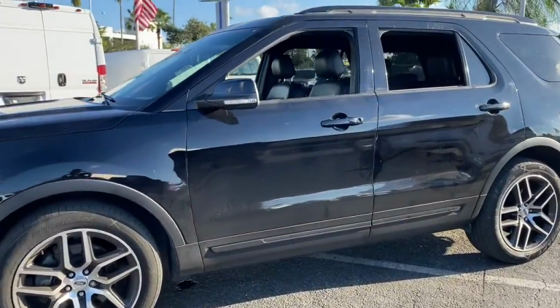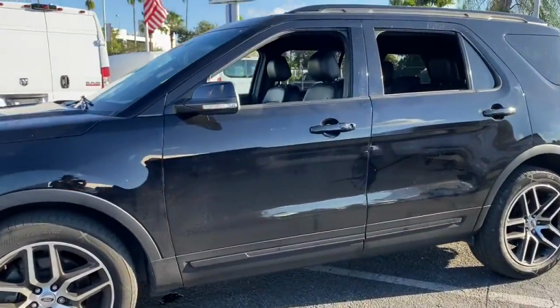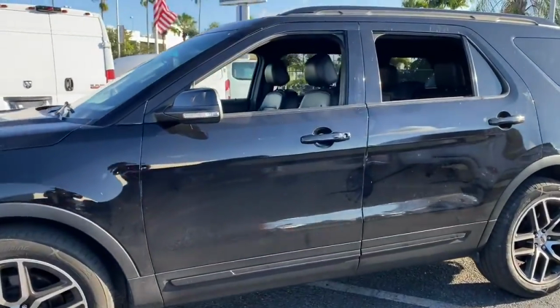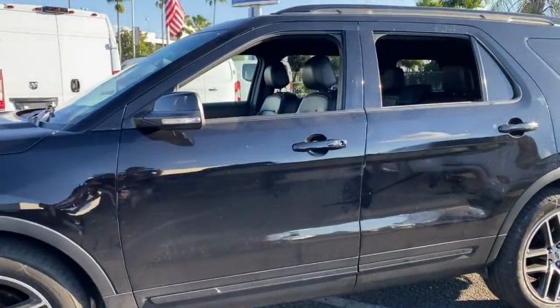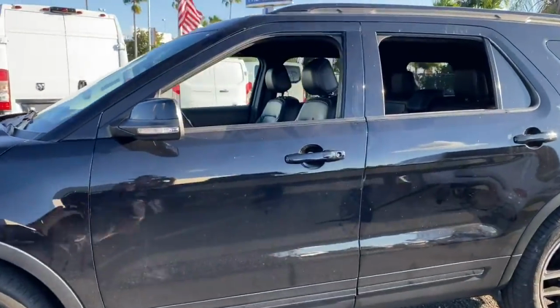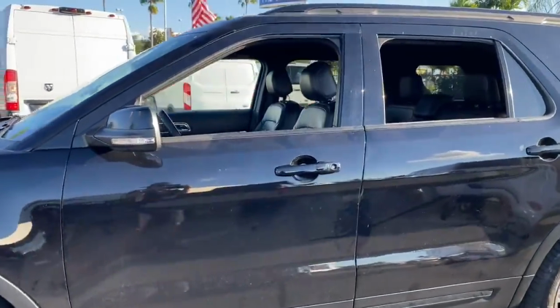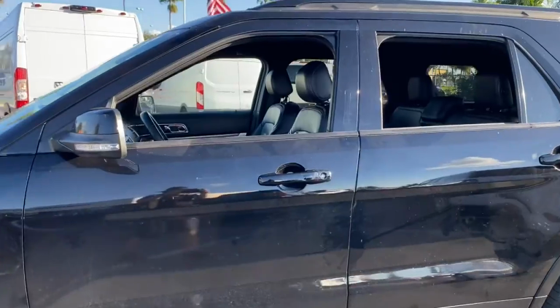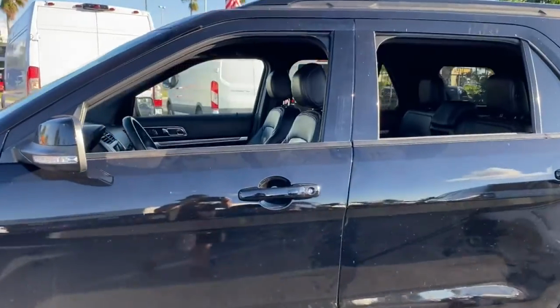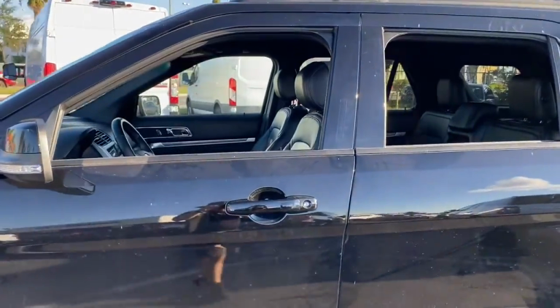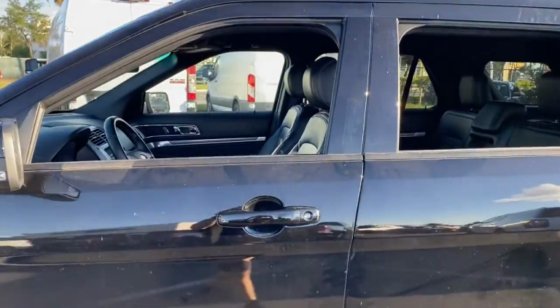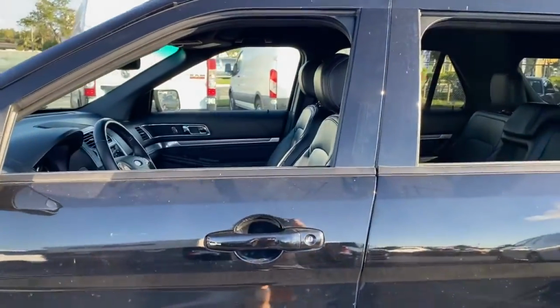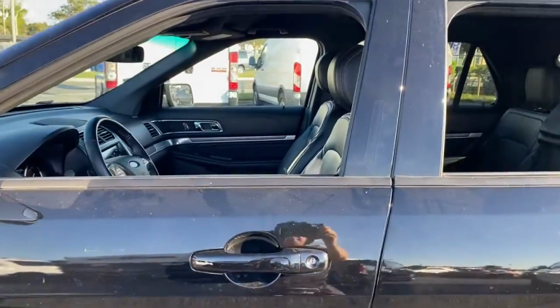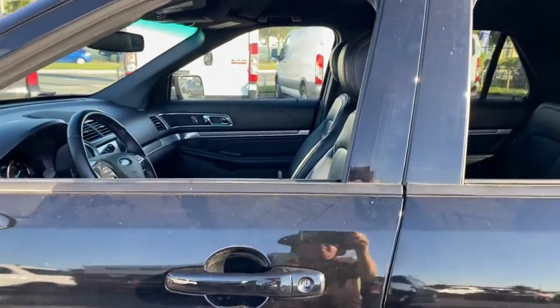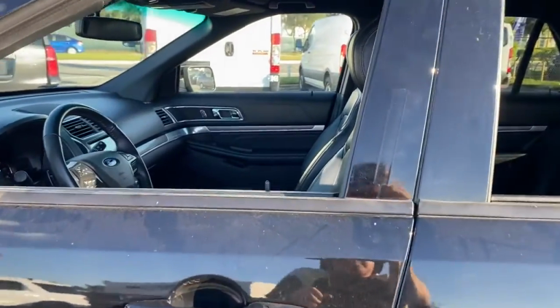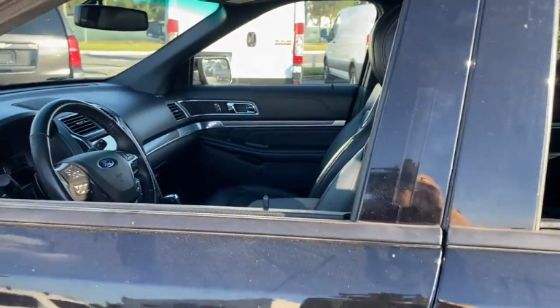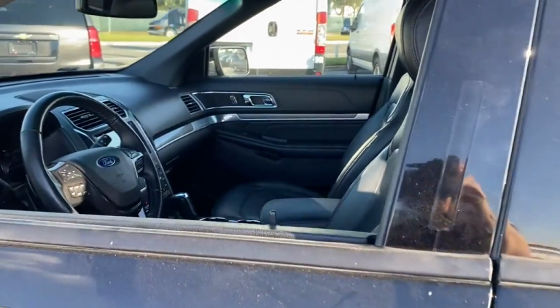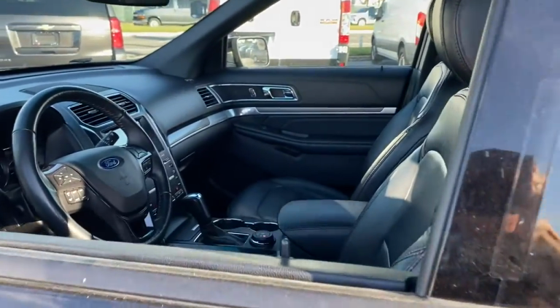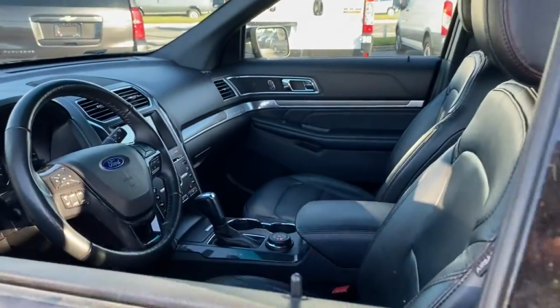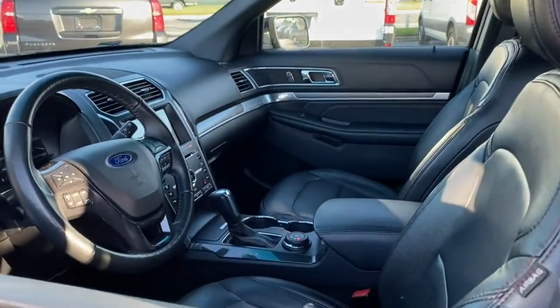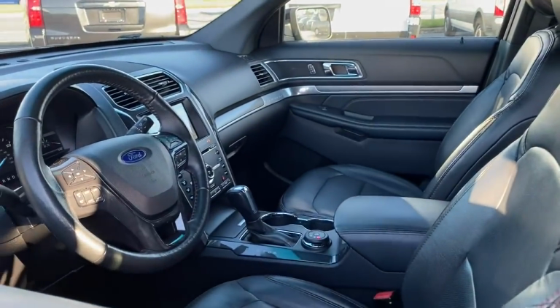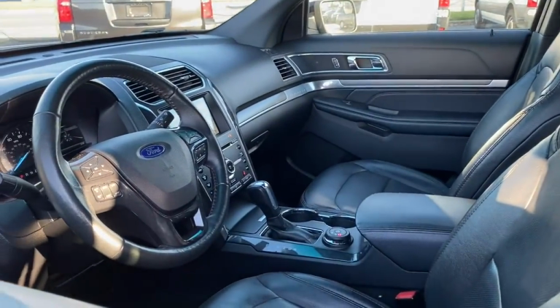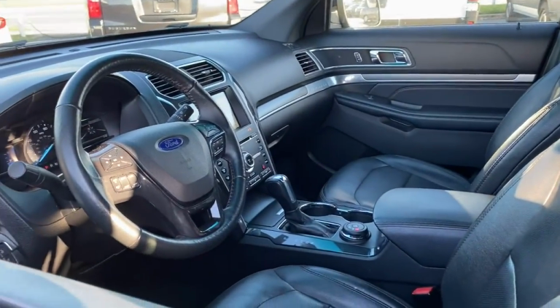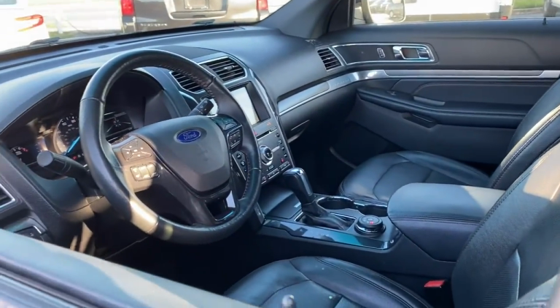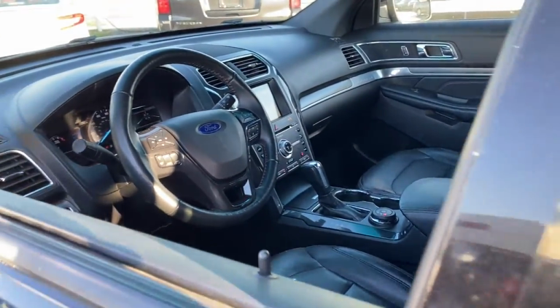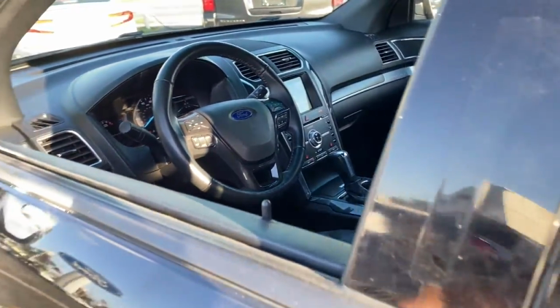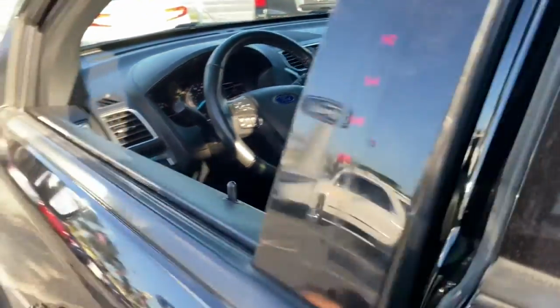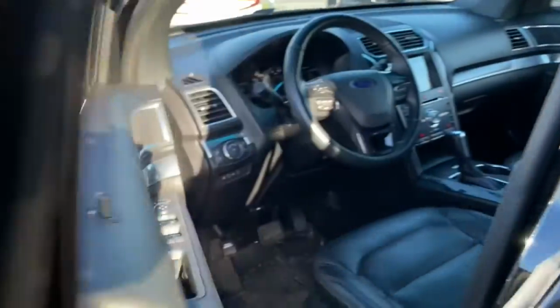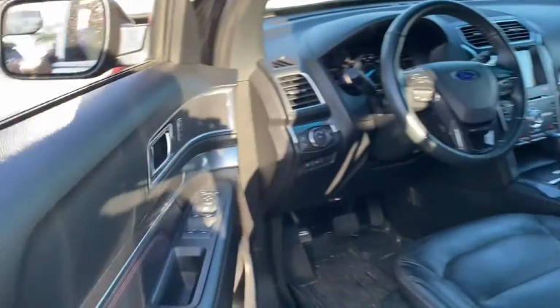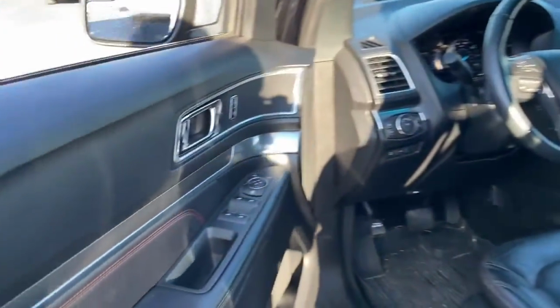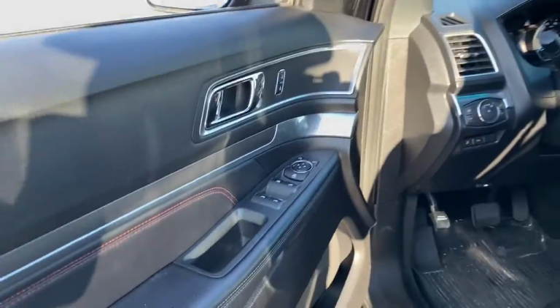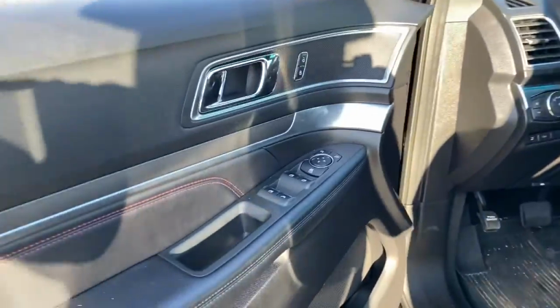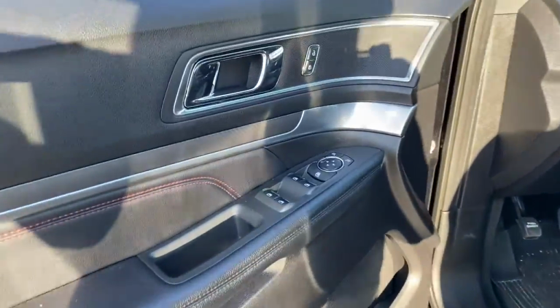You'll tackle every project and adventure with confidence and style, whether you're towing, off-roading, or building road trip memories.